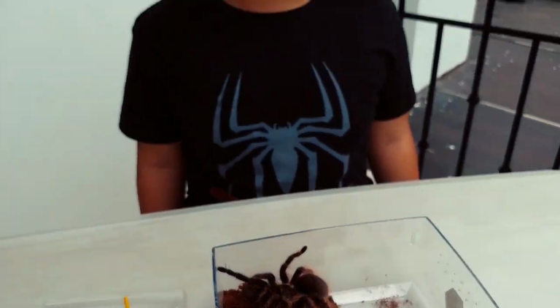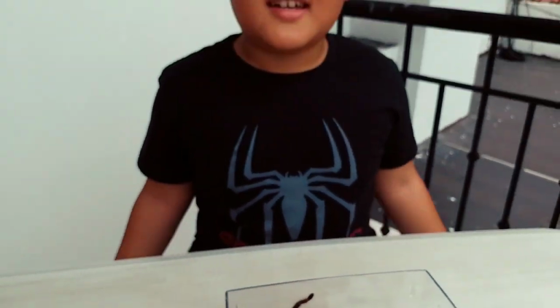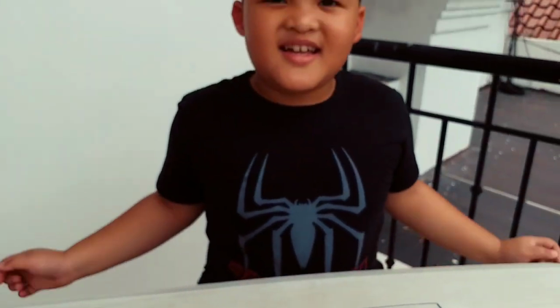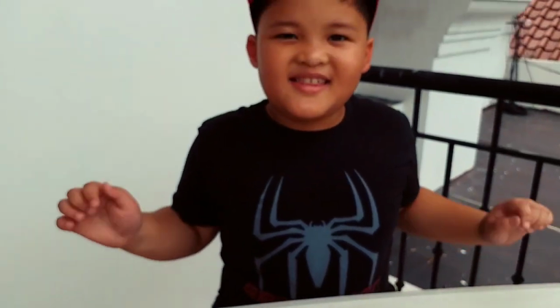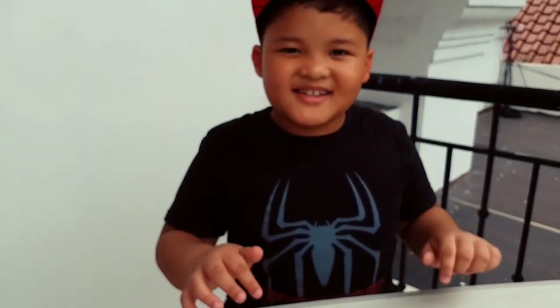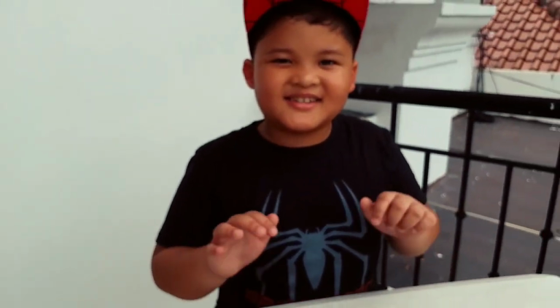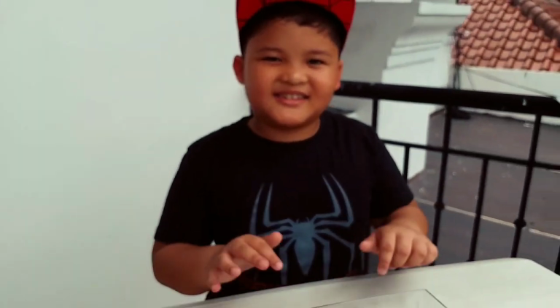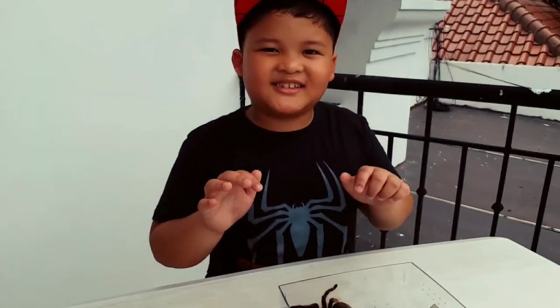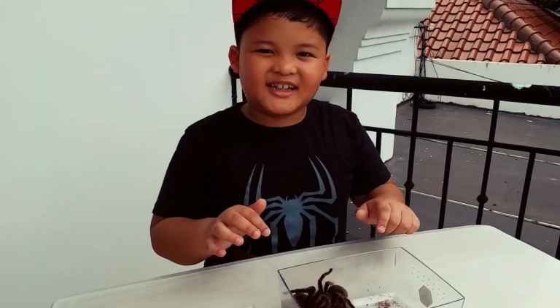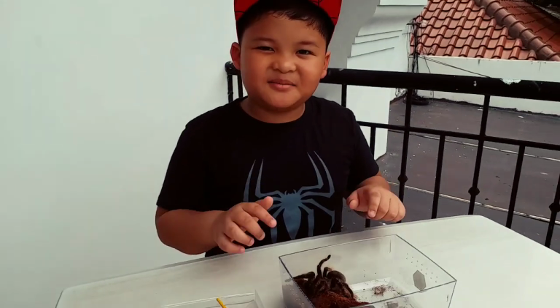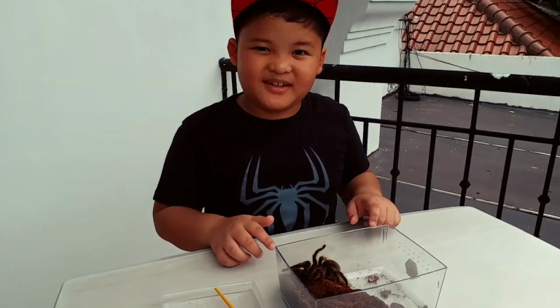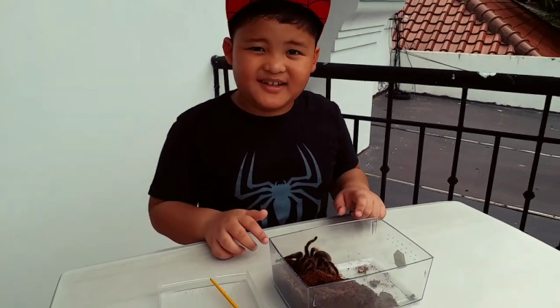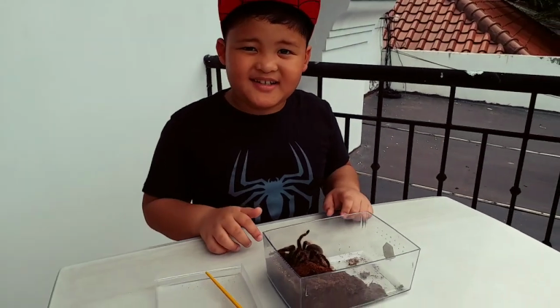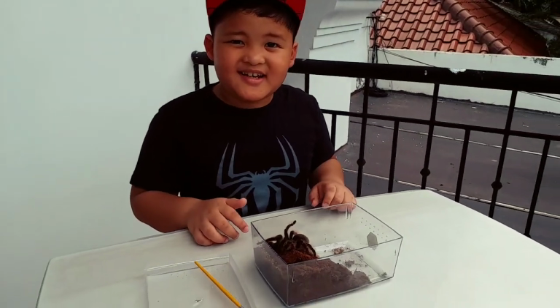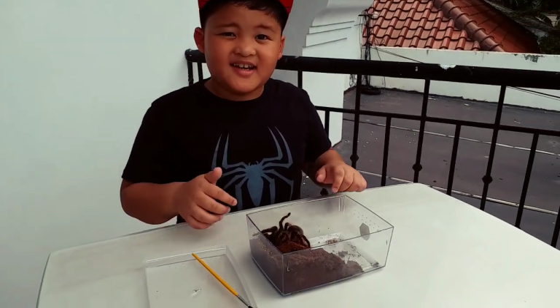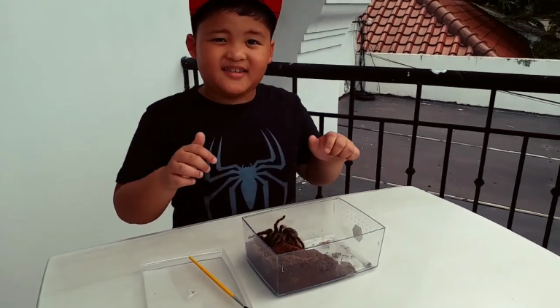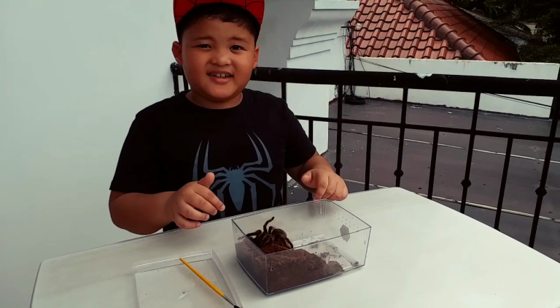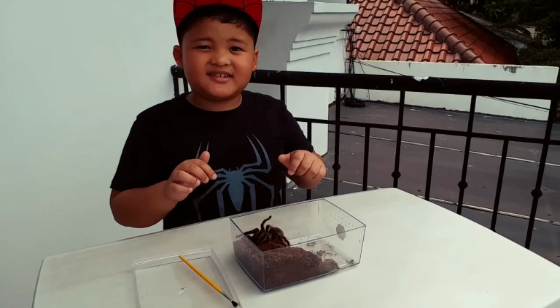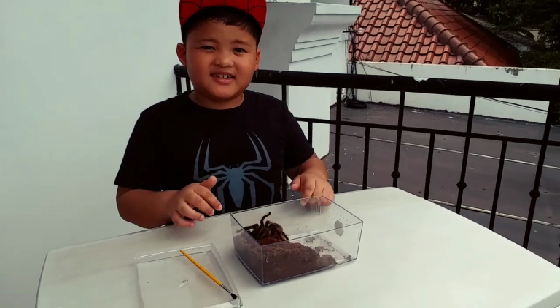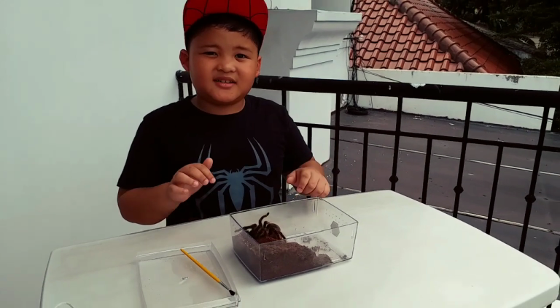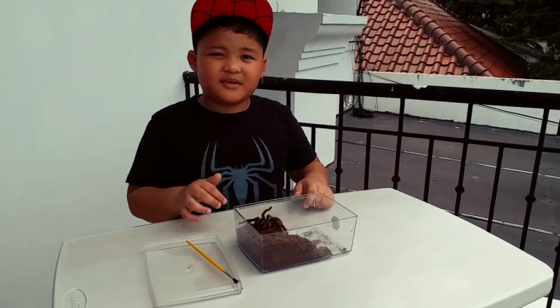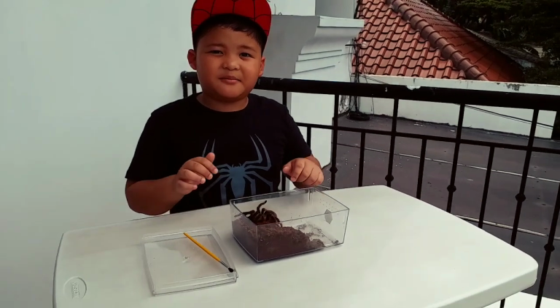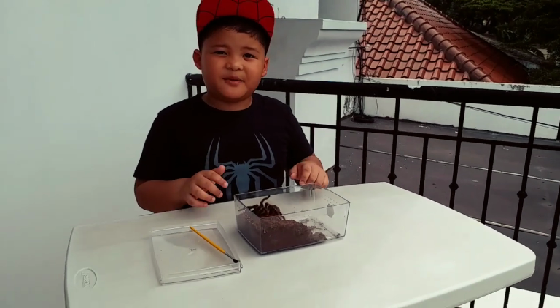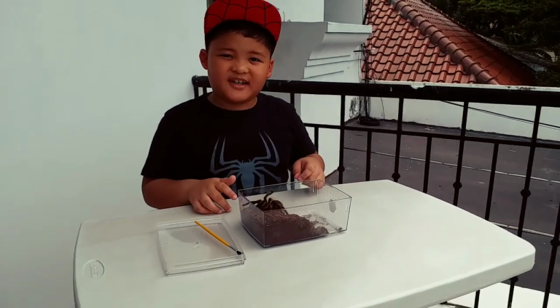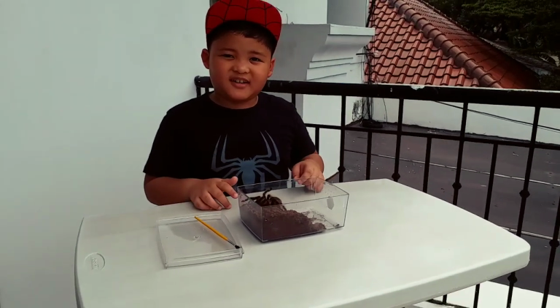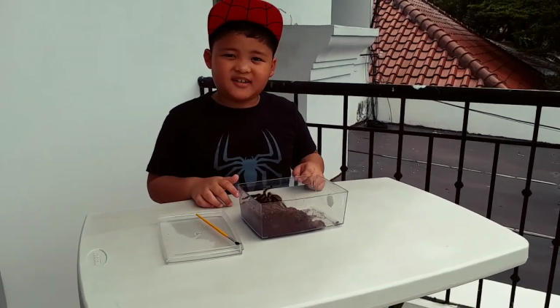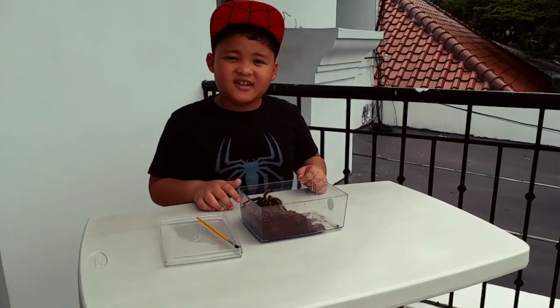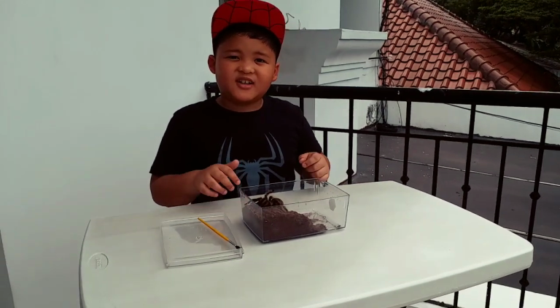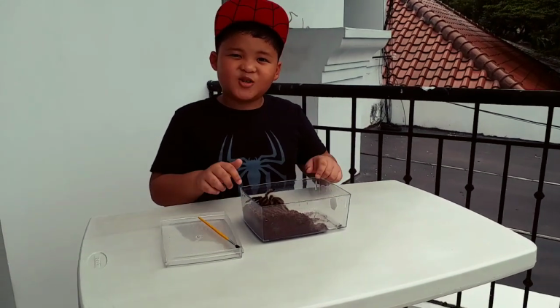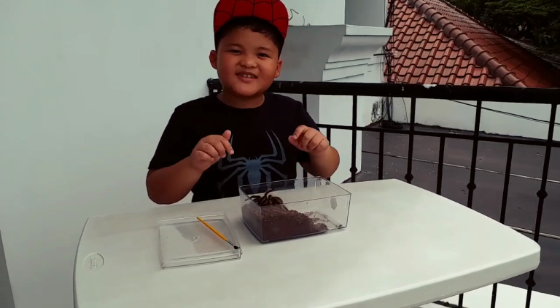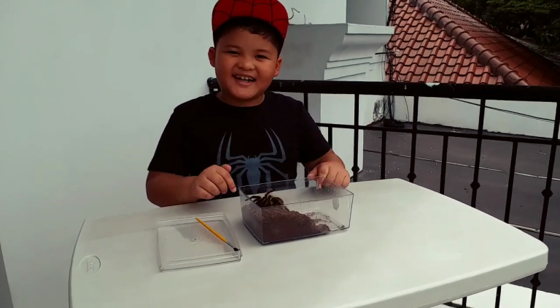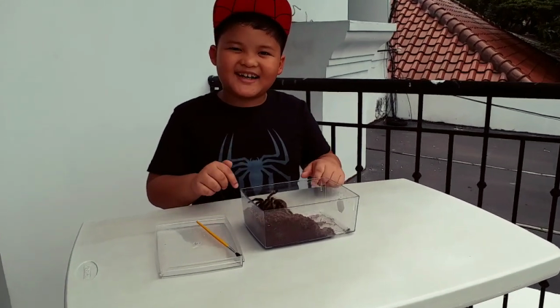This is Shelby, this is my pet. Cute, right?